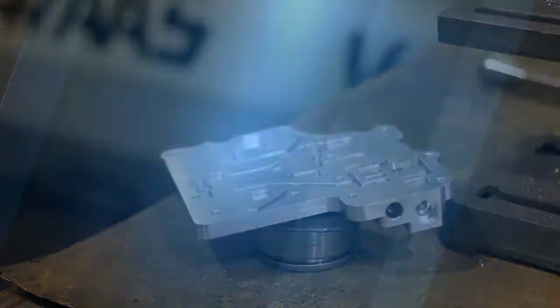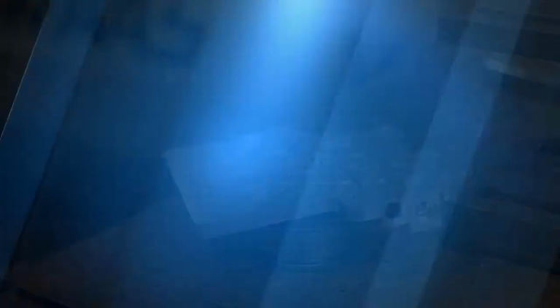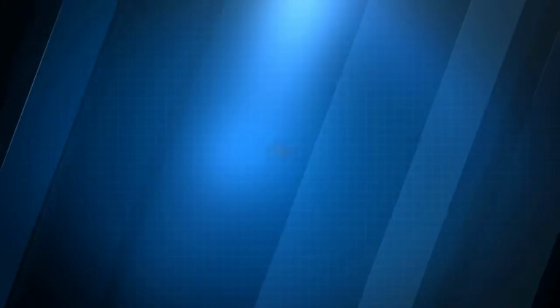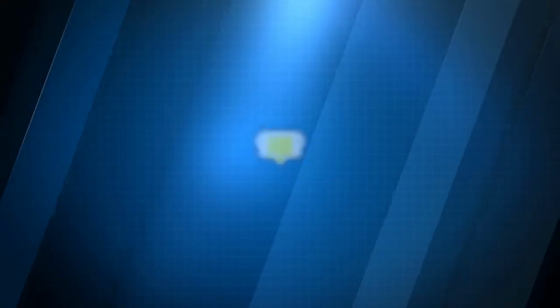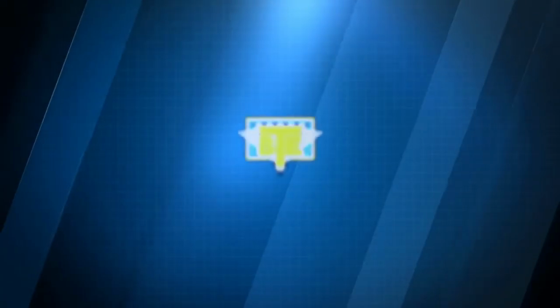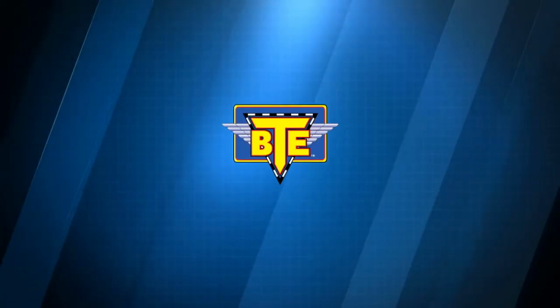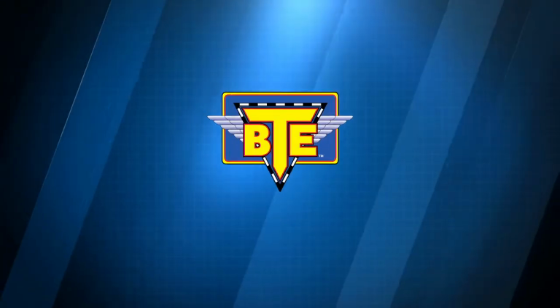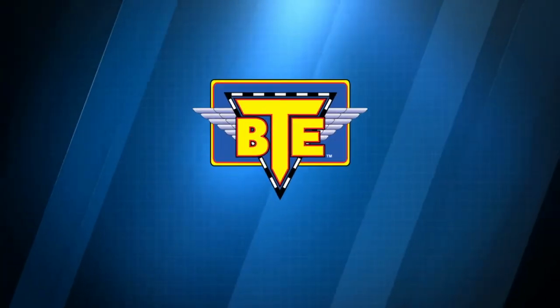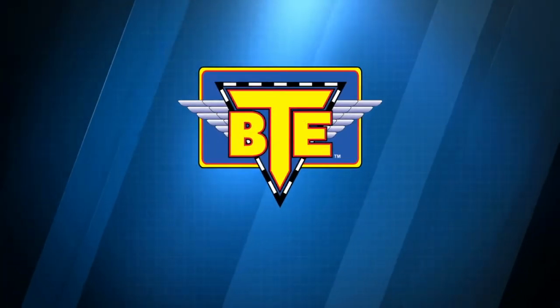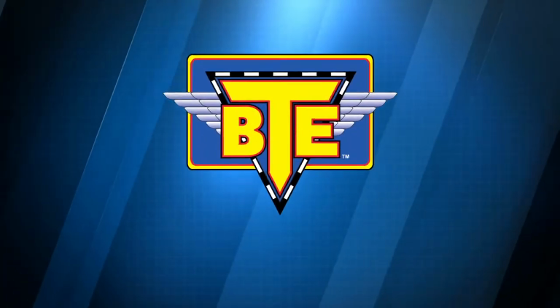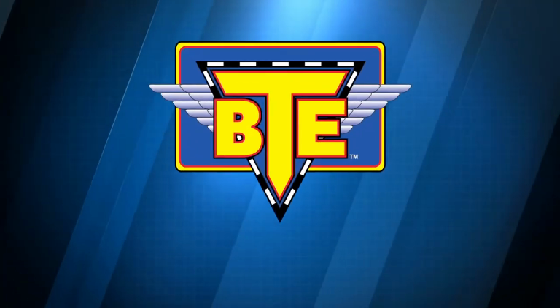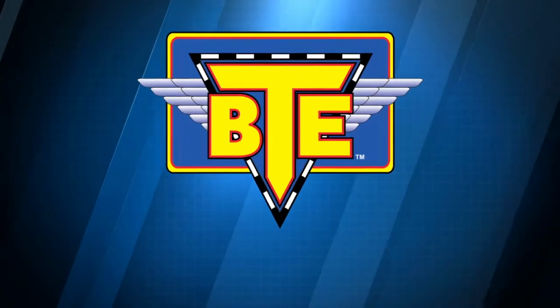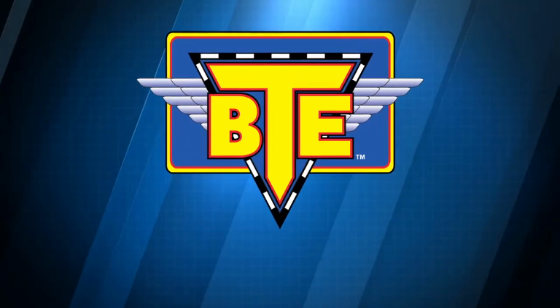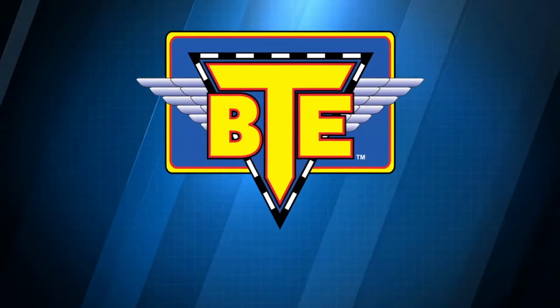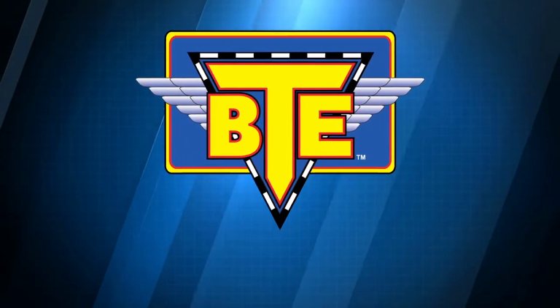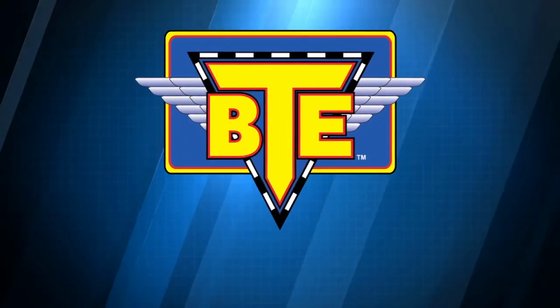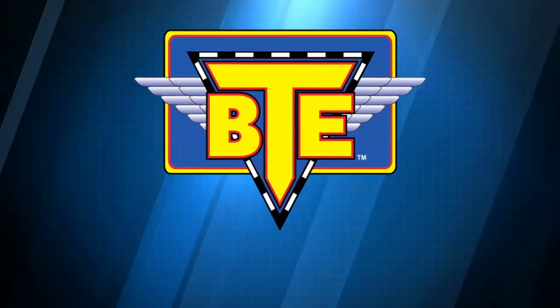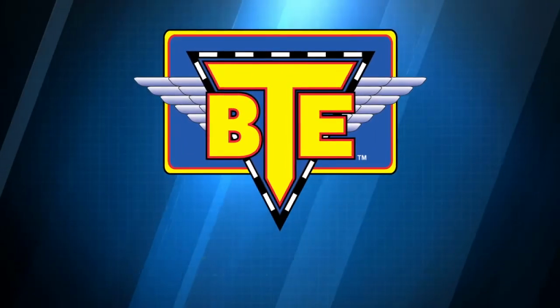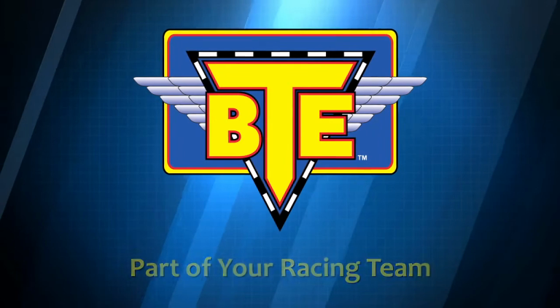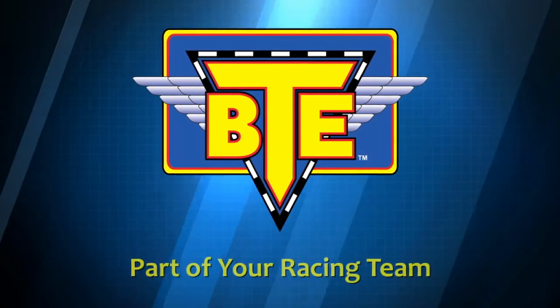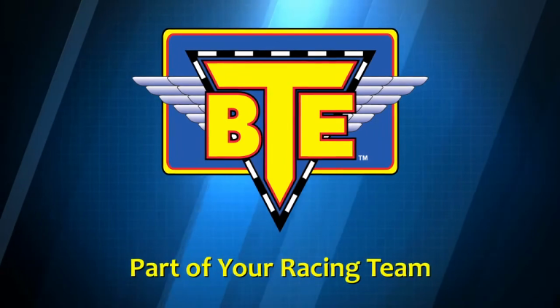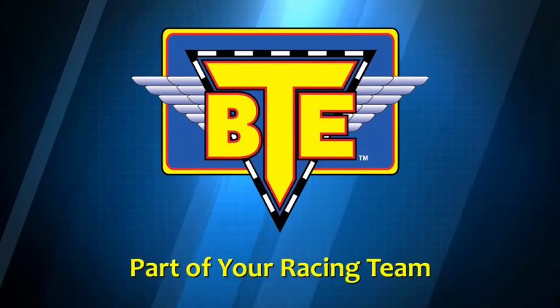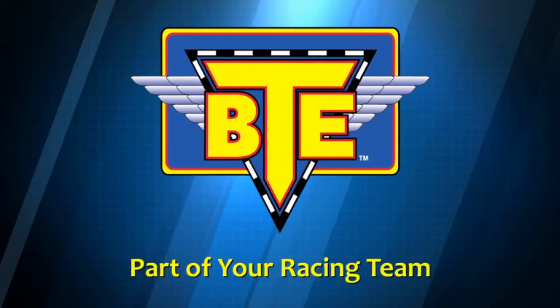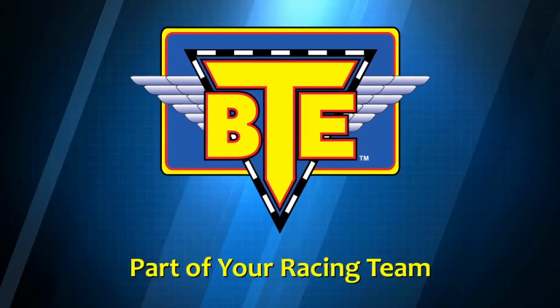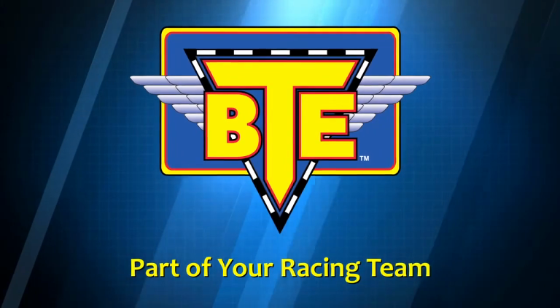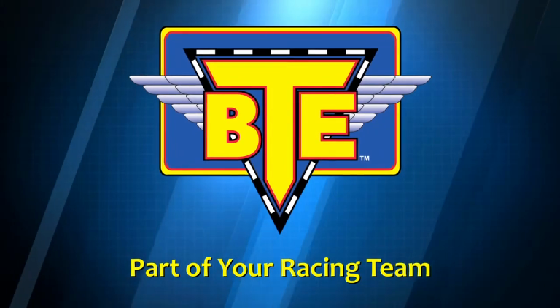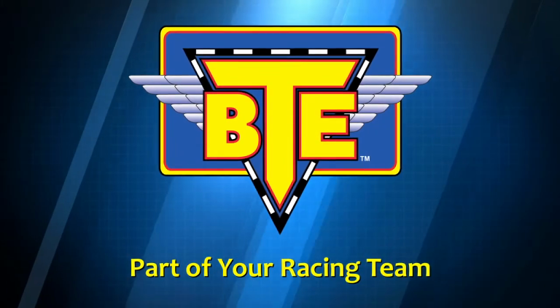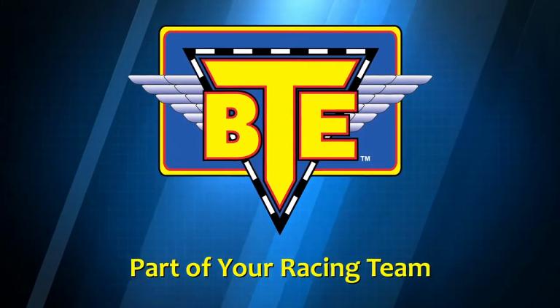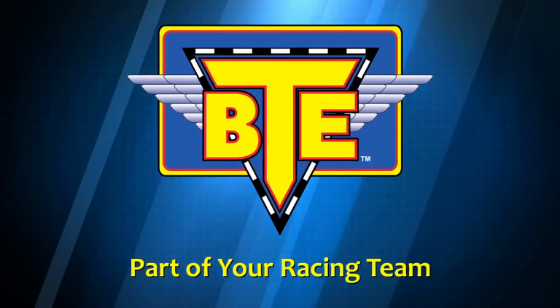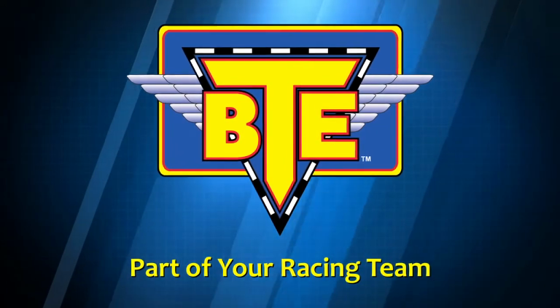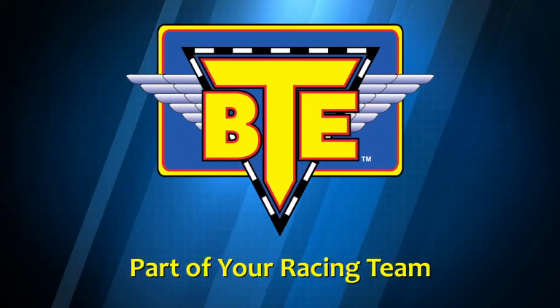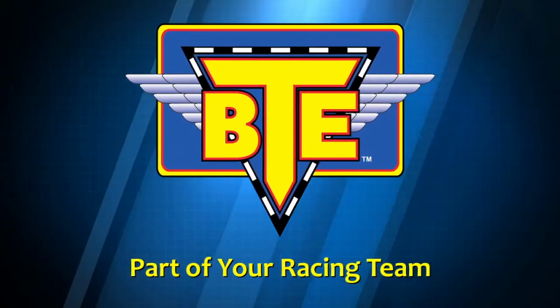Bringing you the newest in racing technology, BTE is part of your racing team.